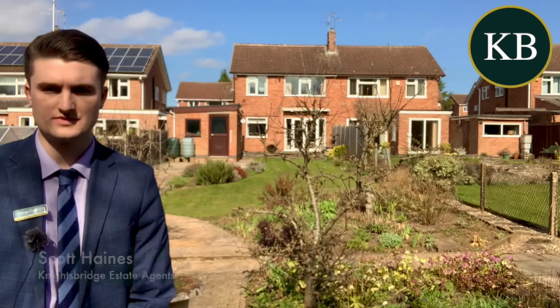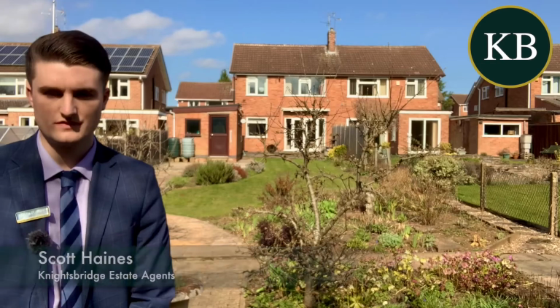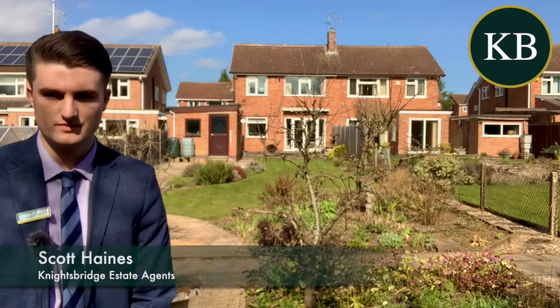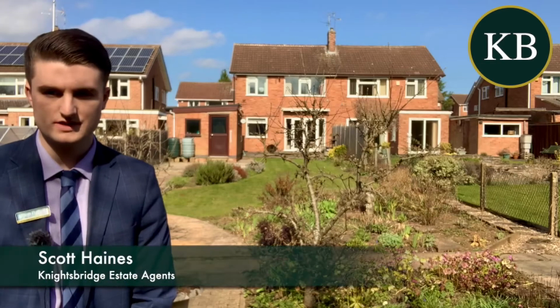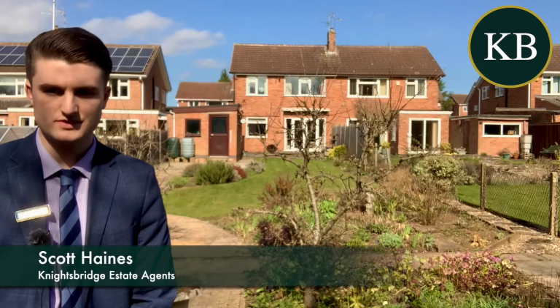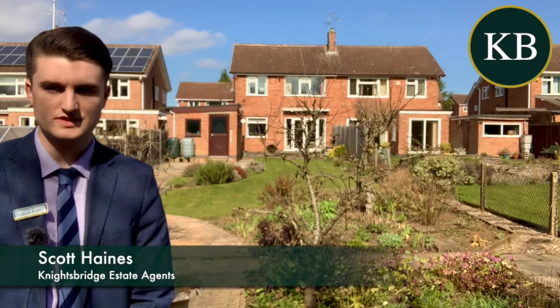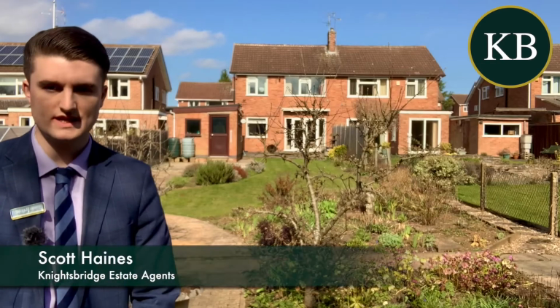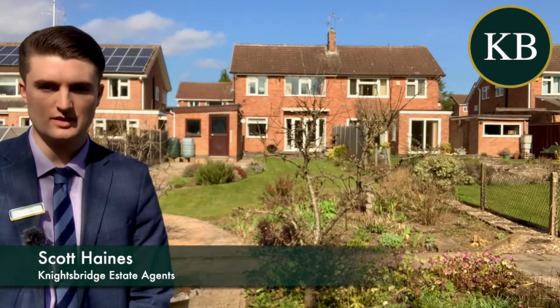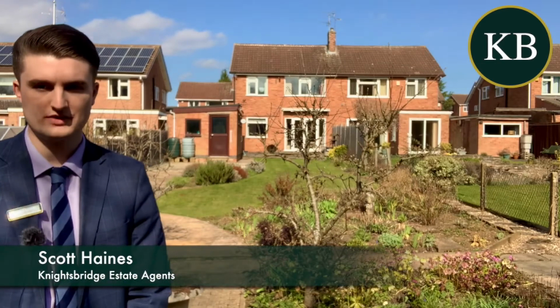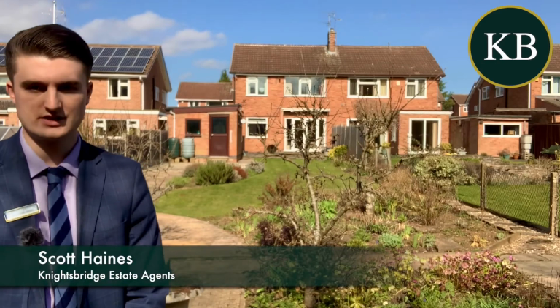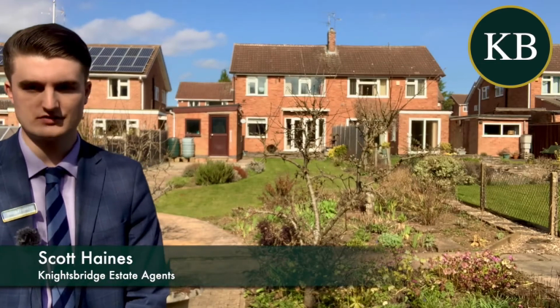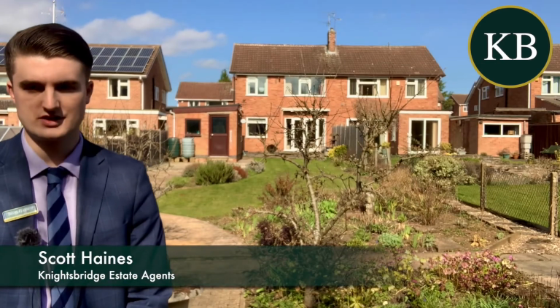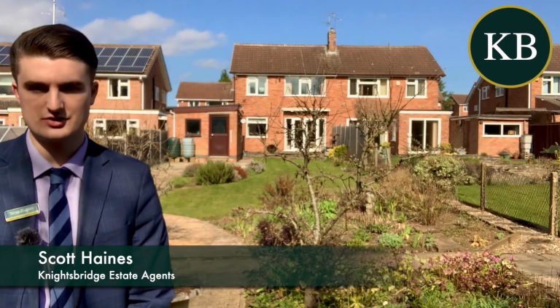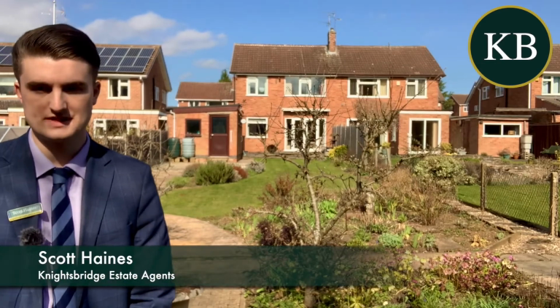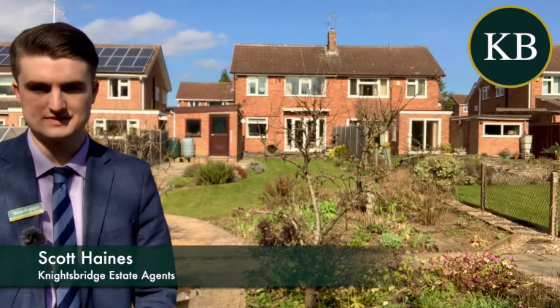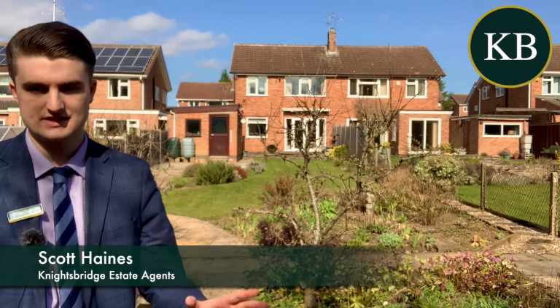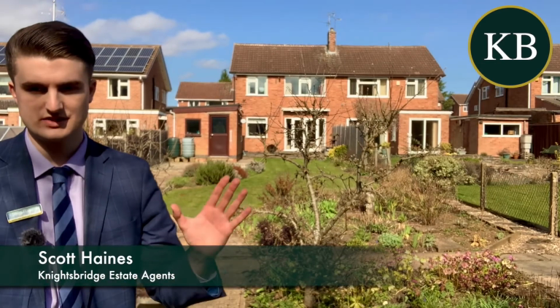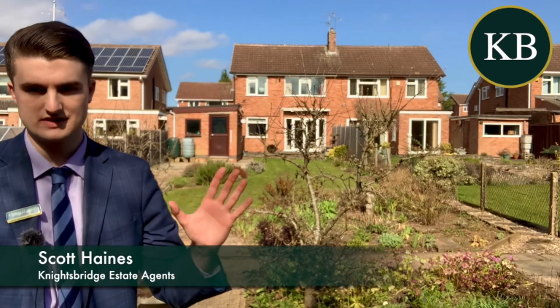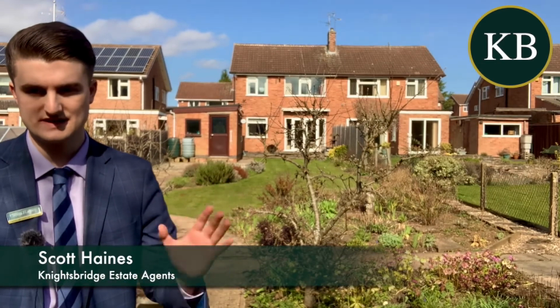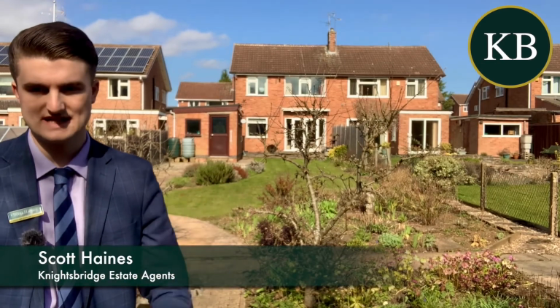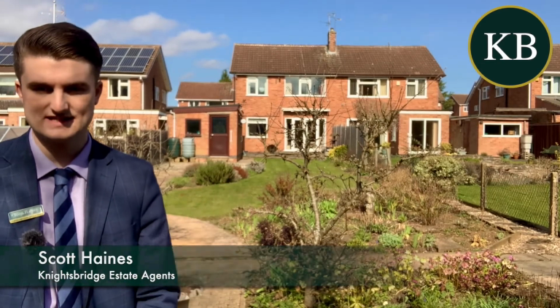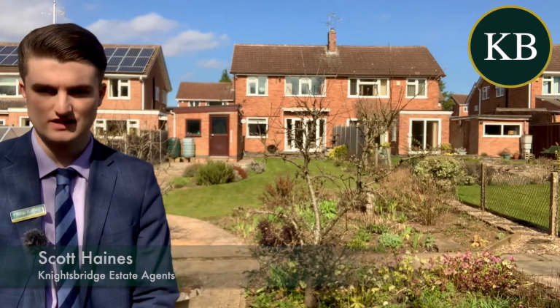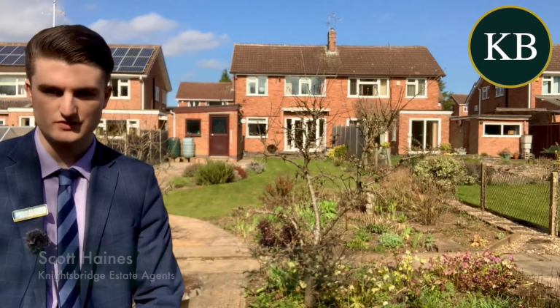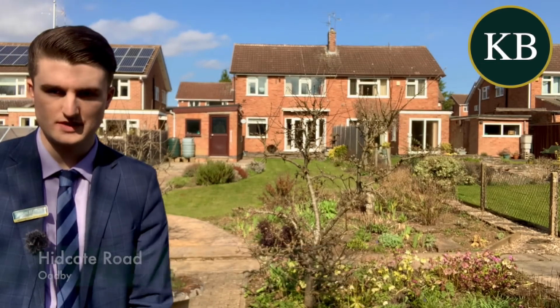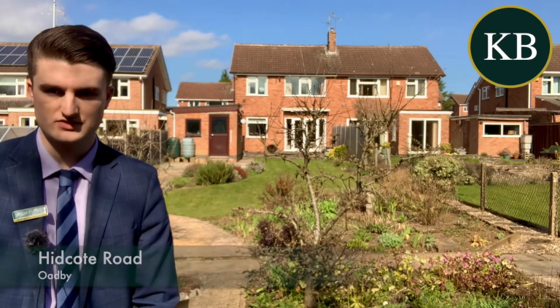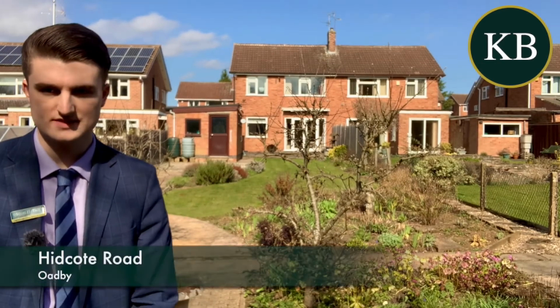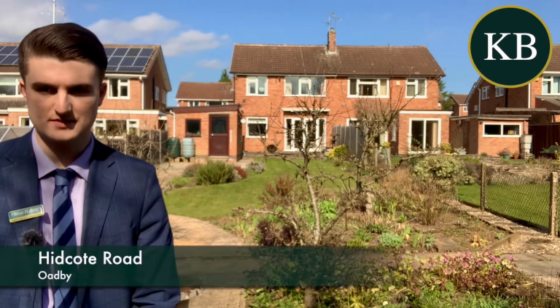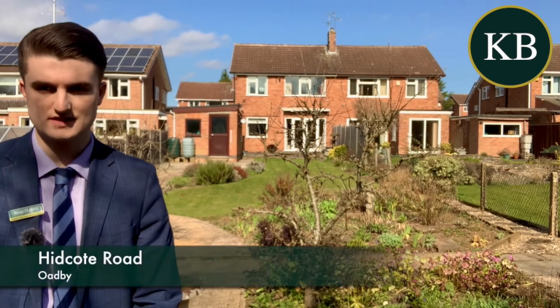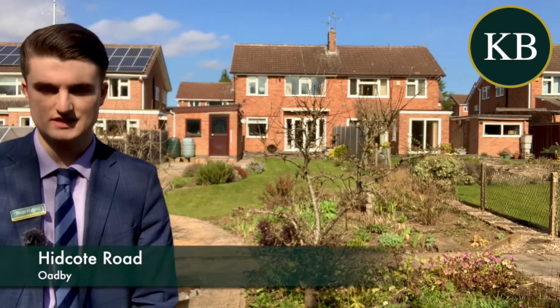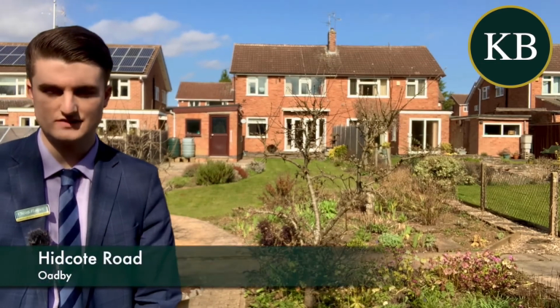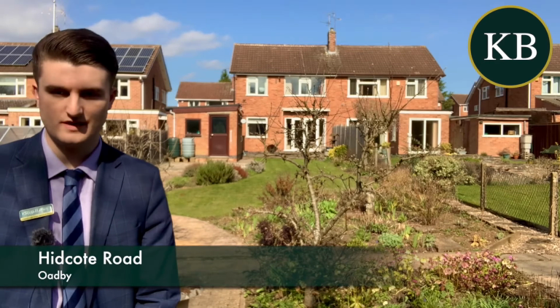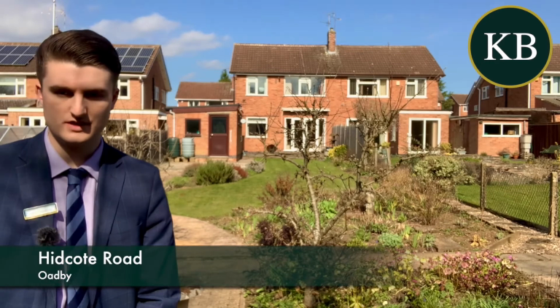From Knightsbridge. Today I'm on Hidcote Road in Oadby to present to you this fantastic three-bedroom semi-detached family home.